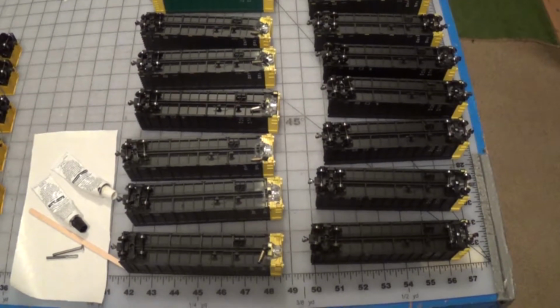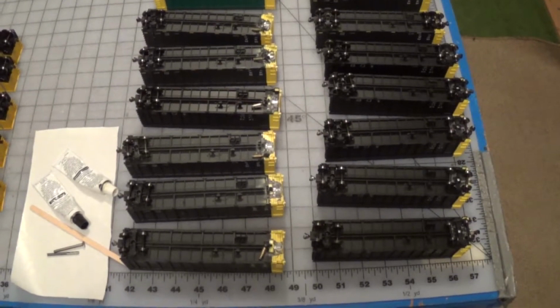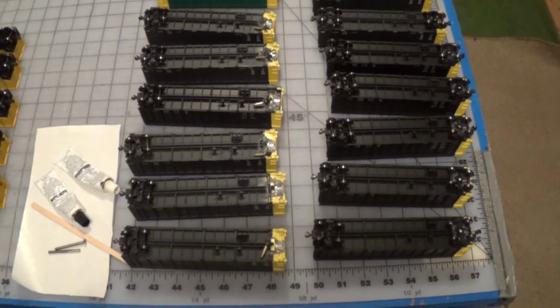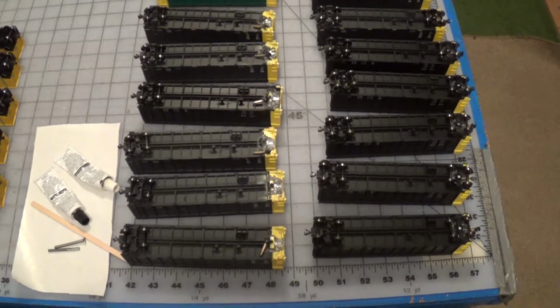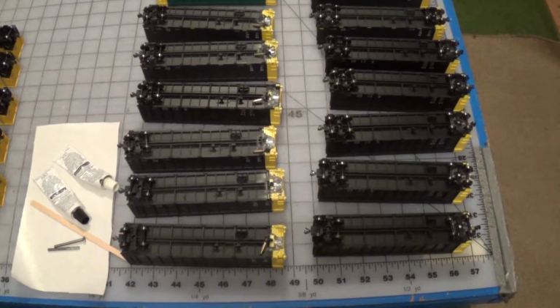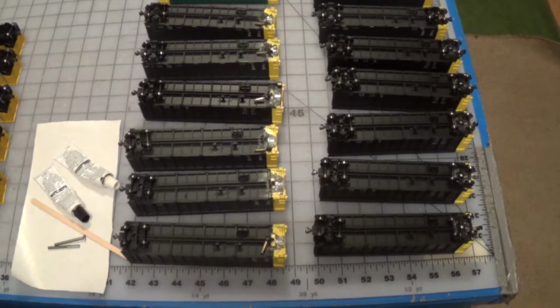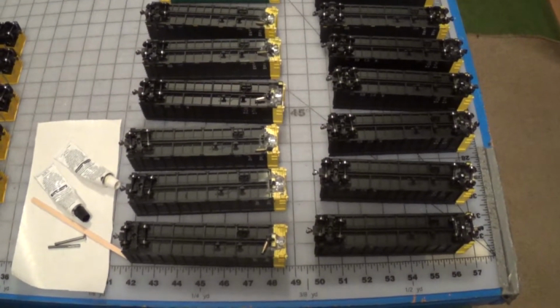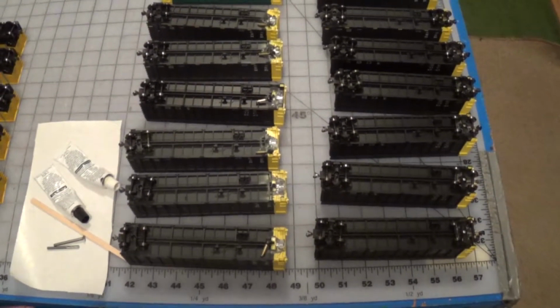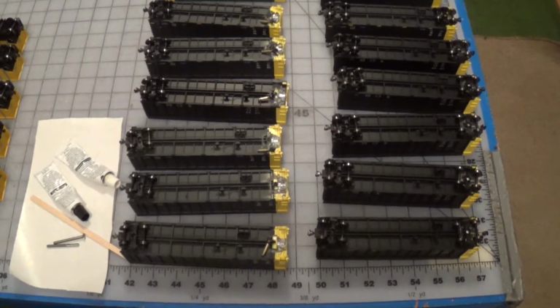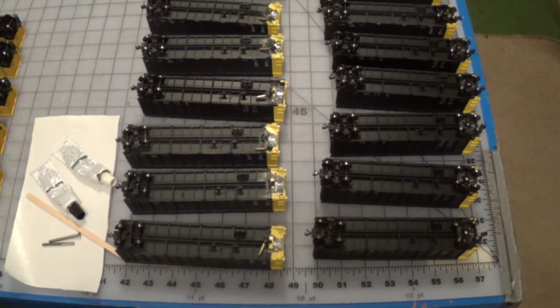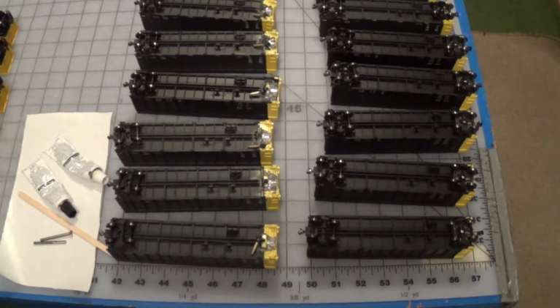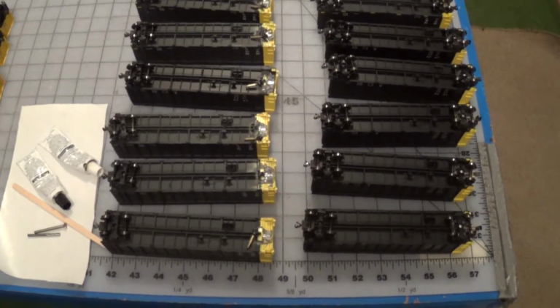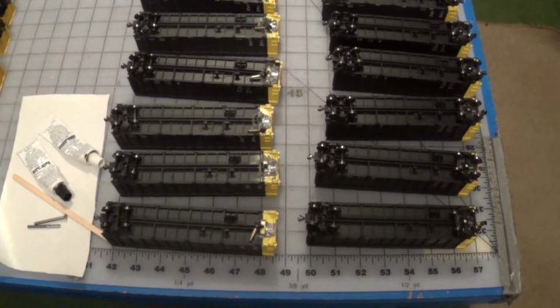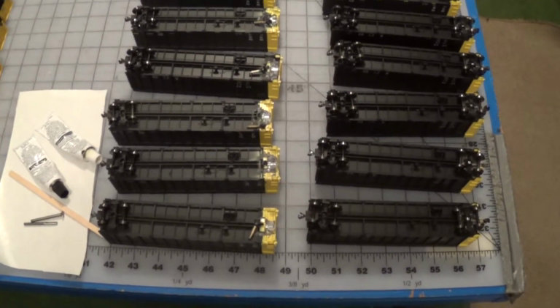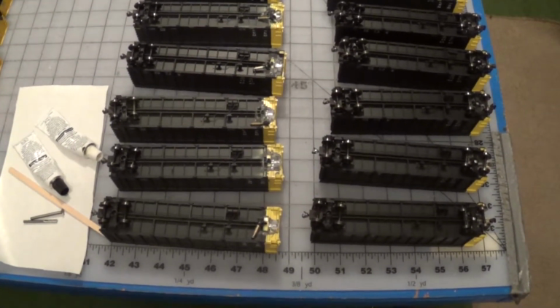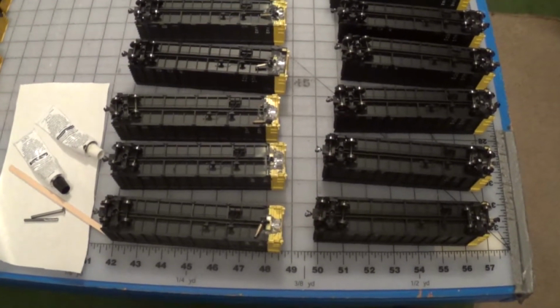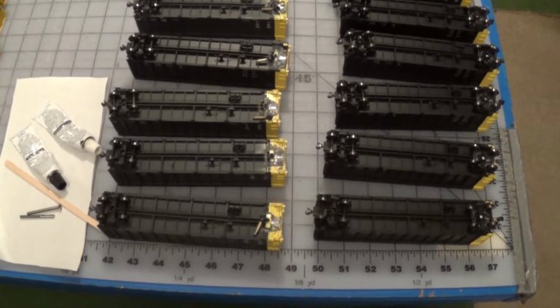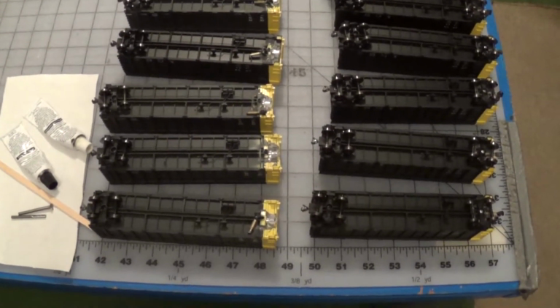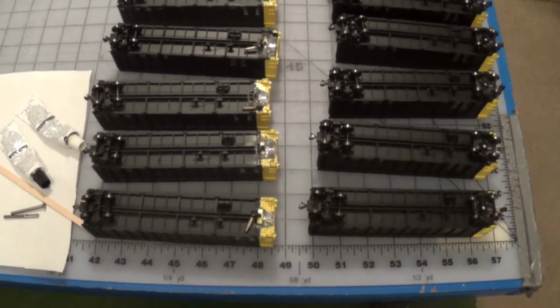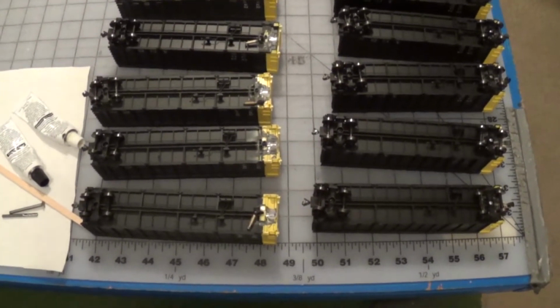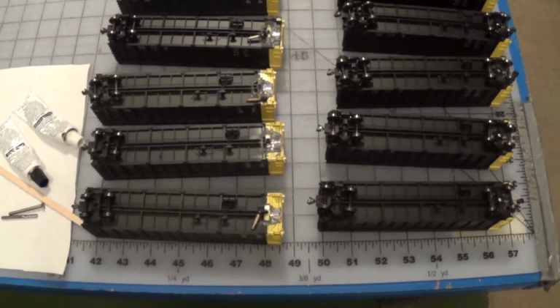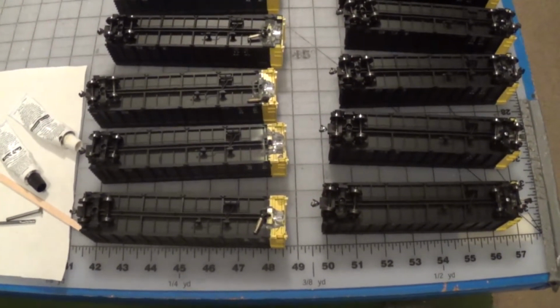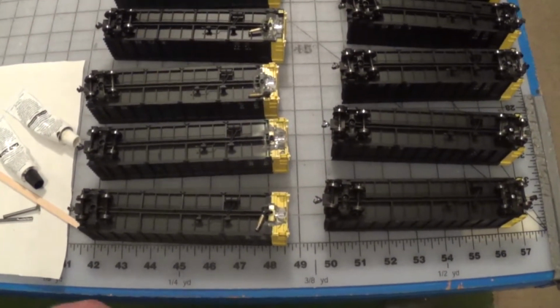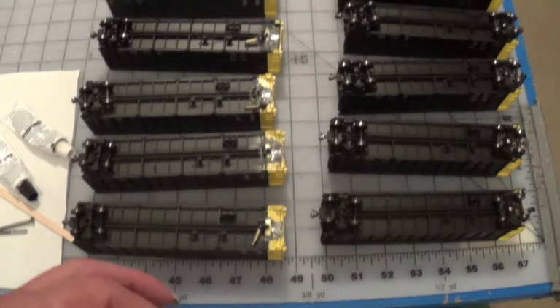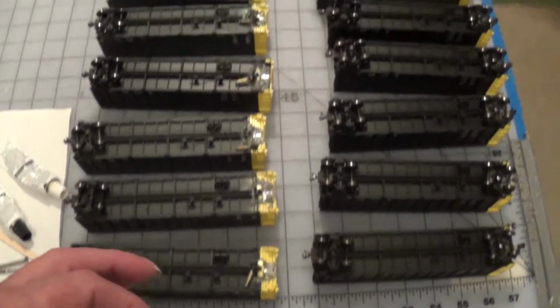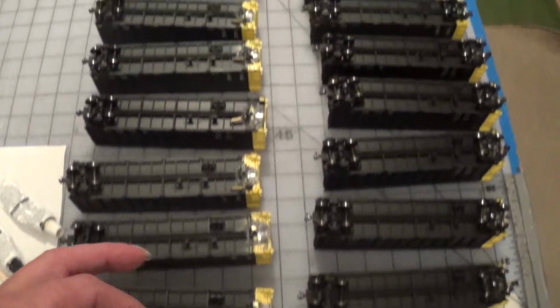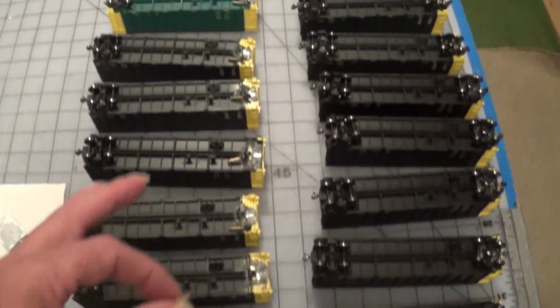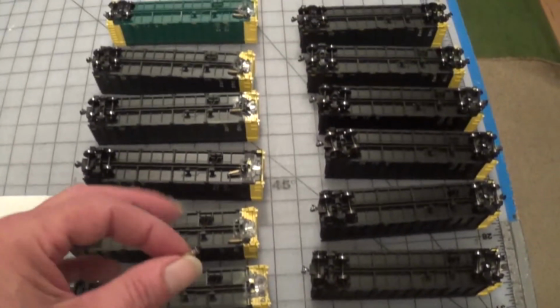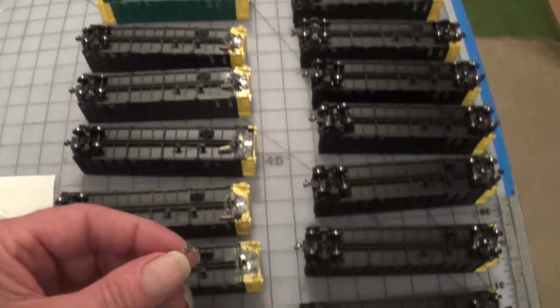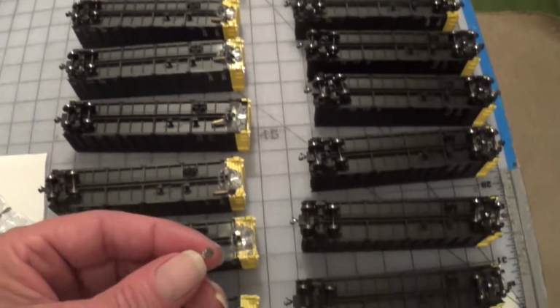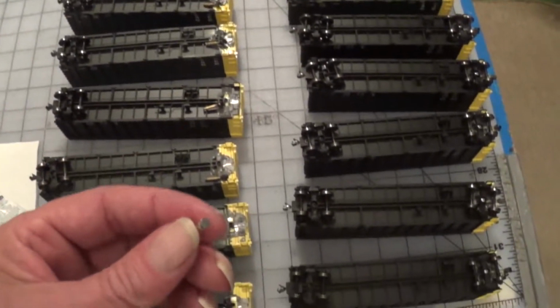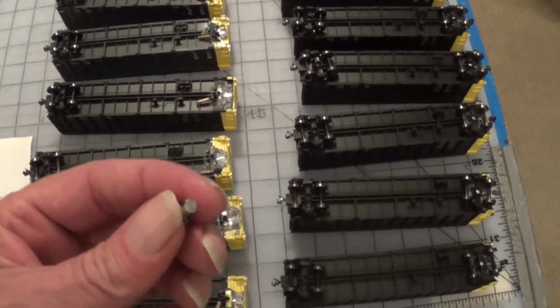Okay, here we go. More homemade rotary couplers. These are re-dos.